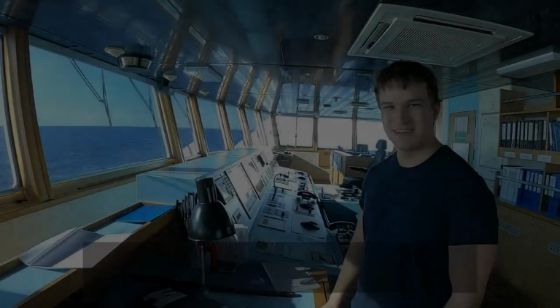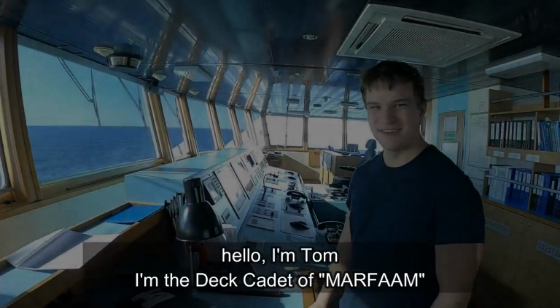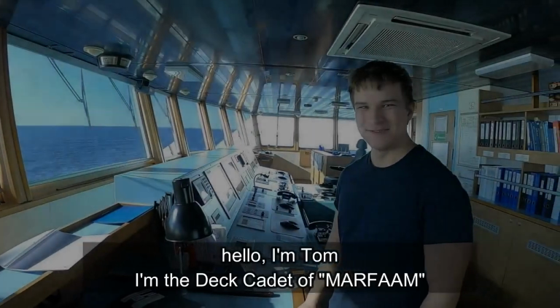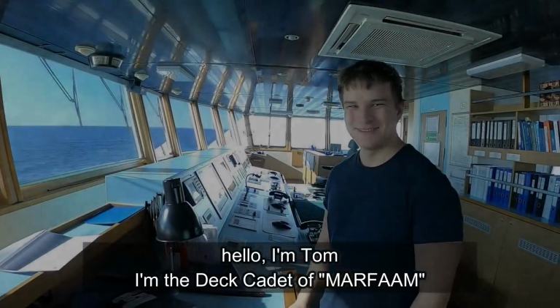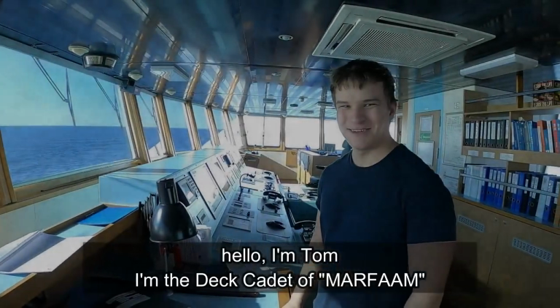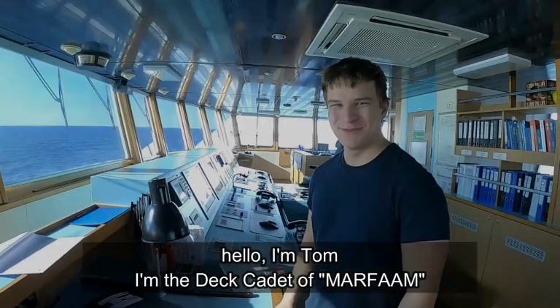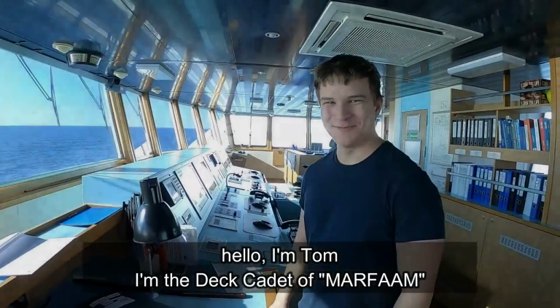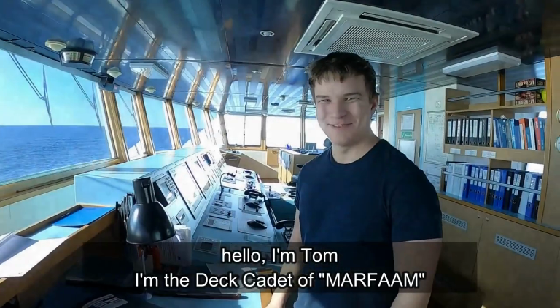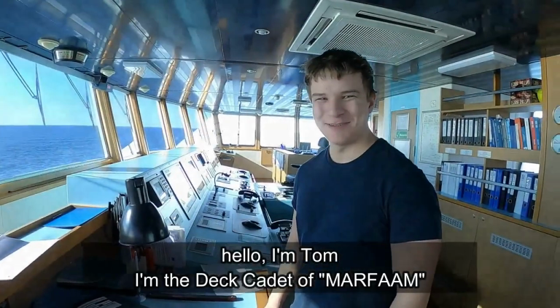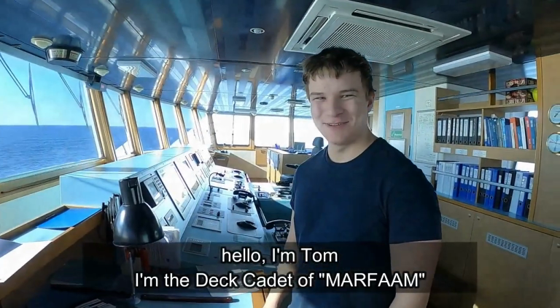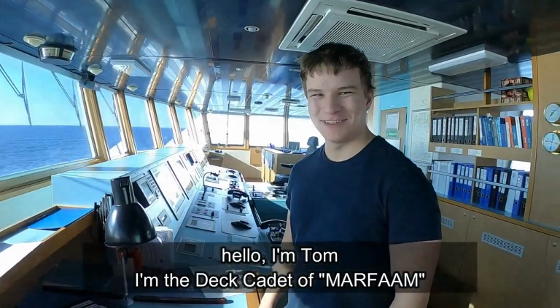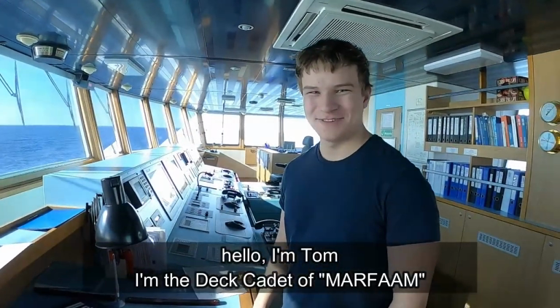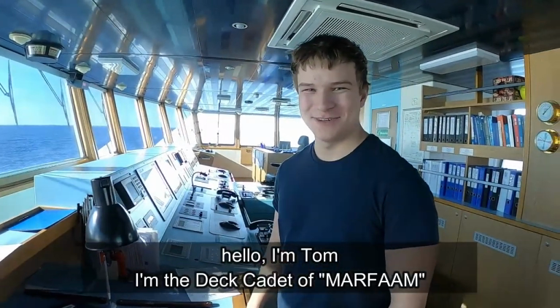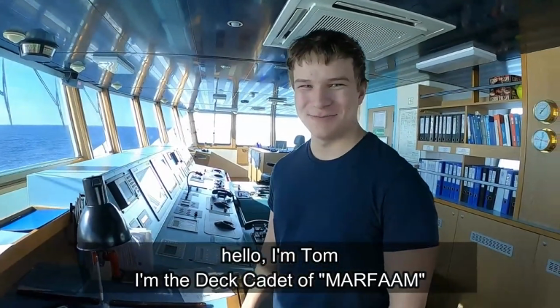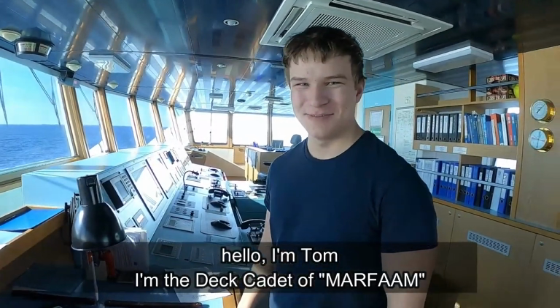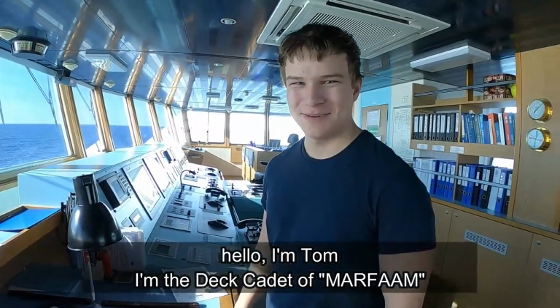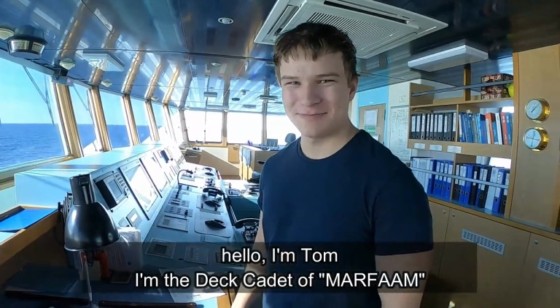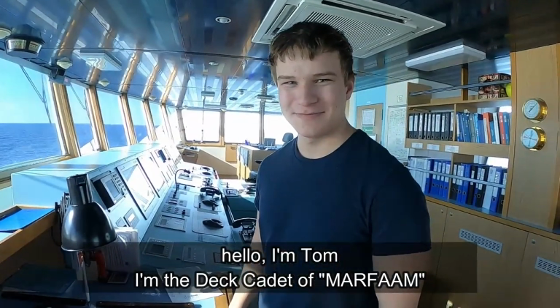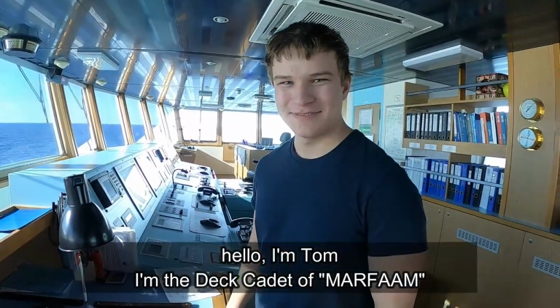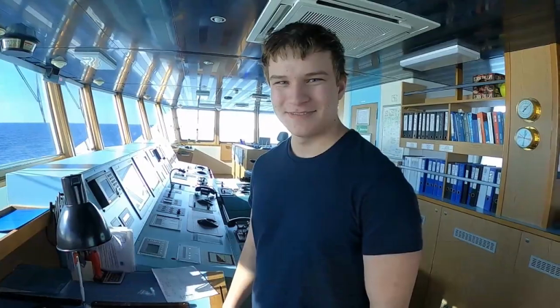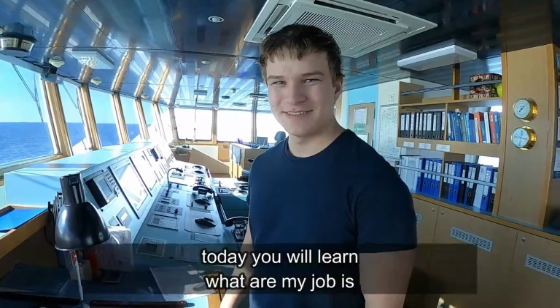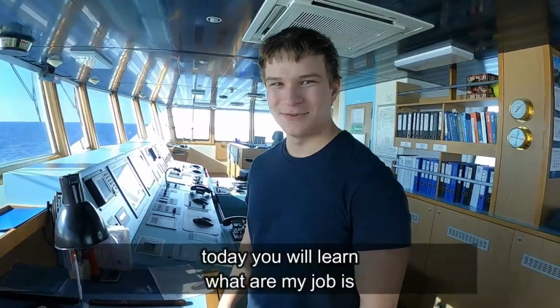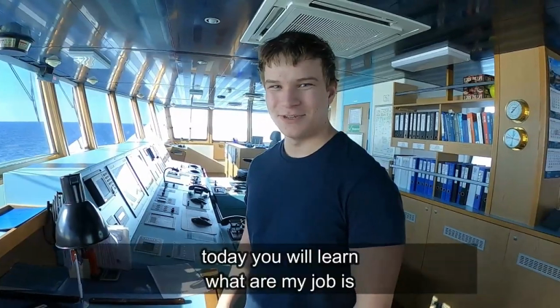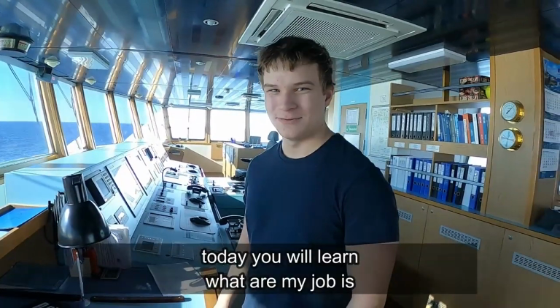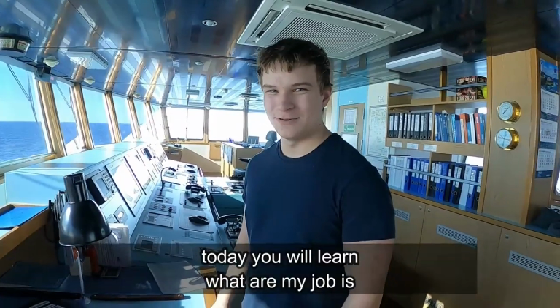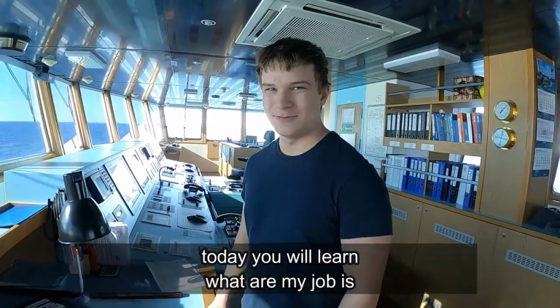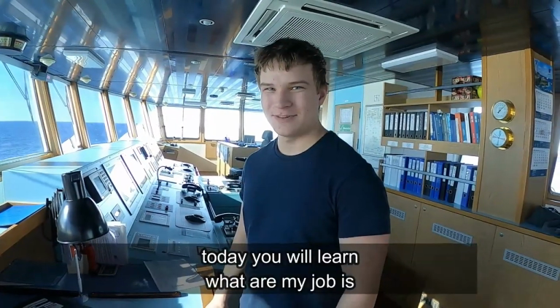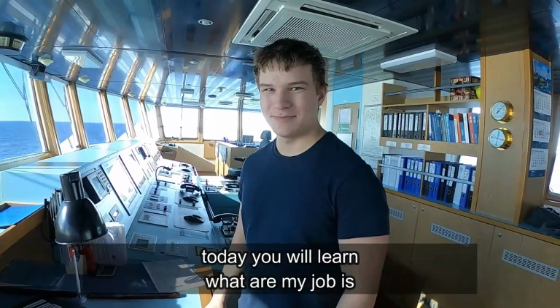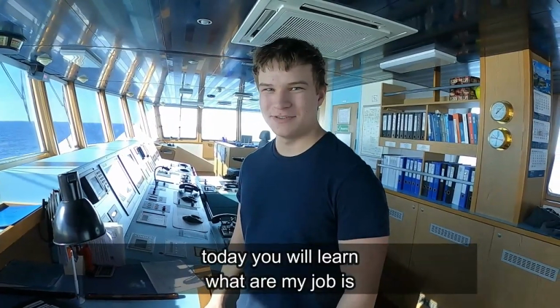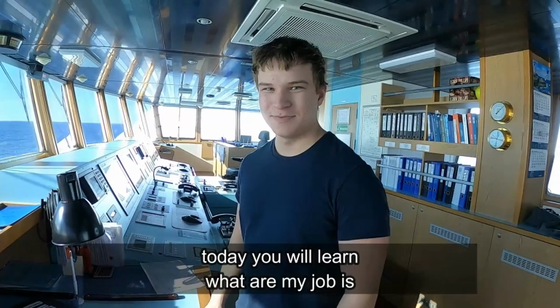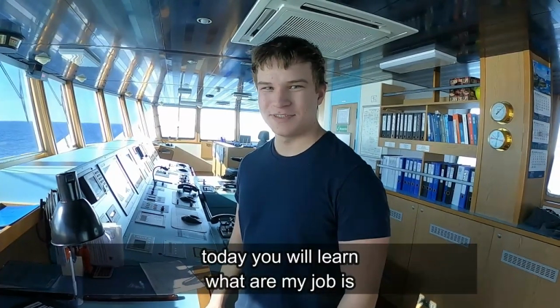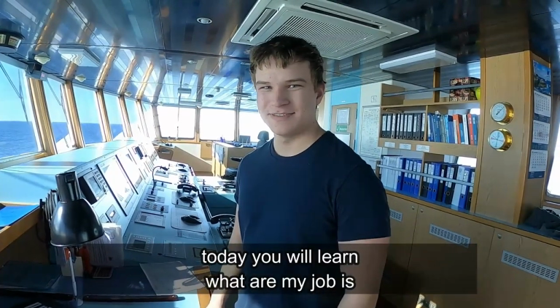Hello, I'm Tom. I'm the cadet on Marfa. Today you will learn what my job is.